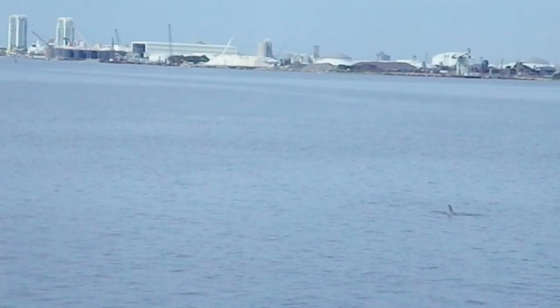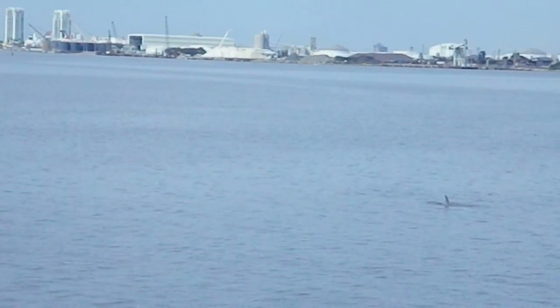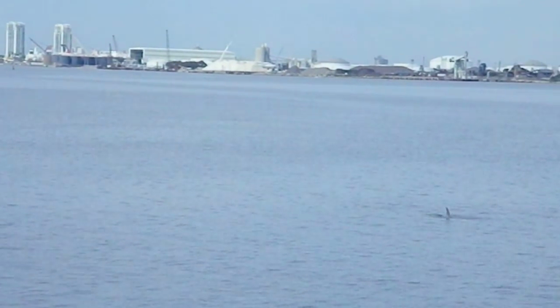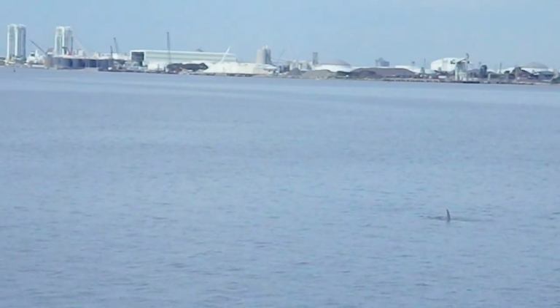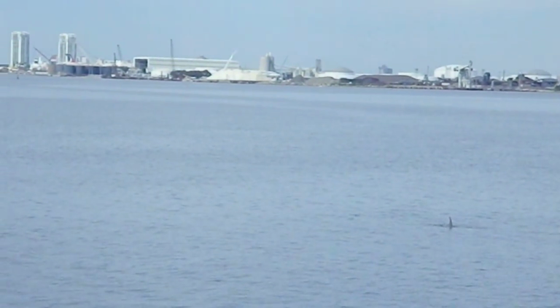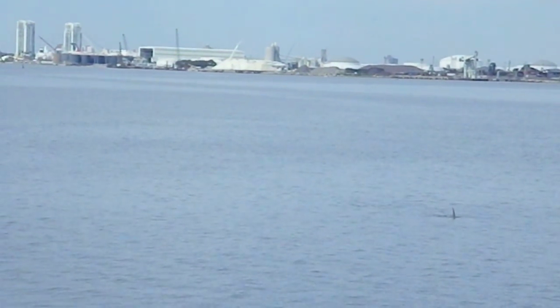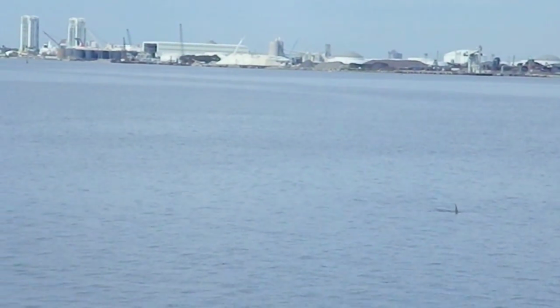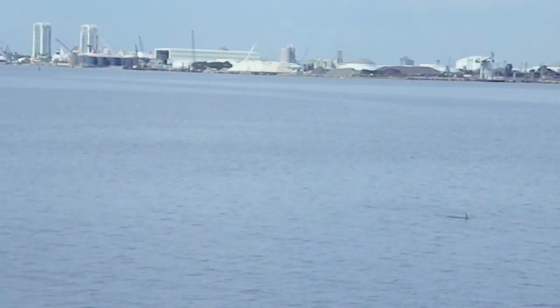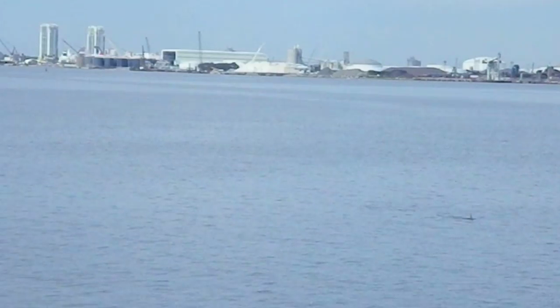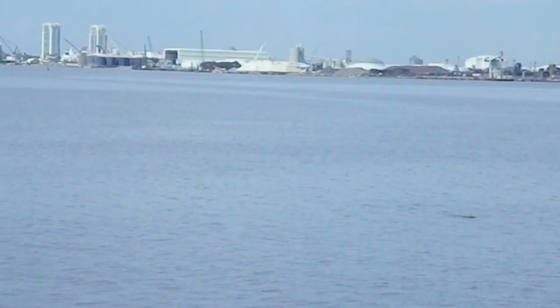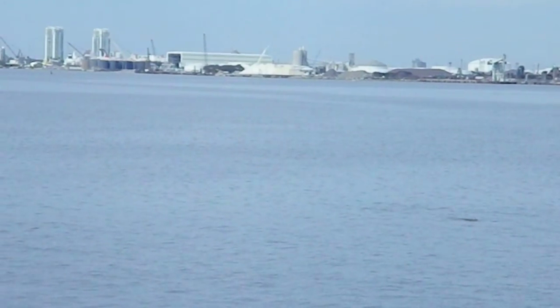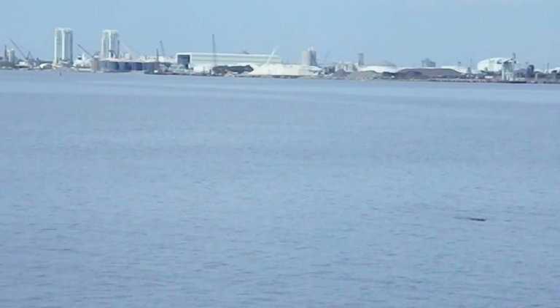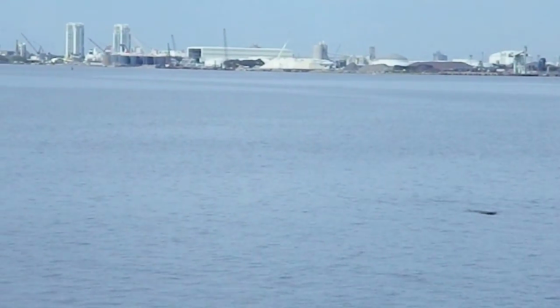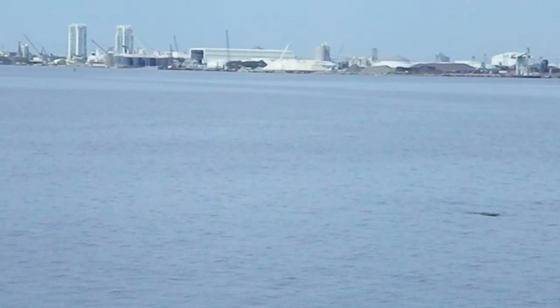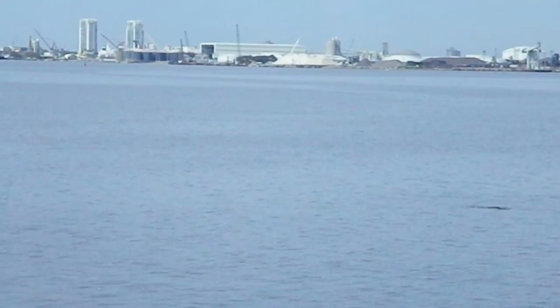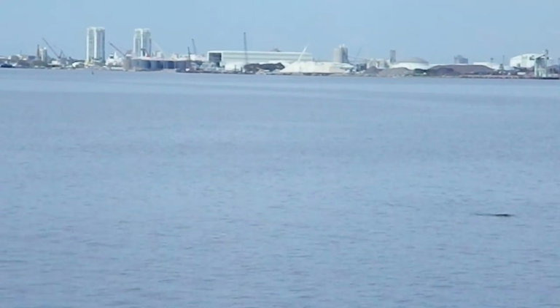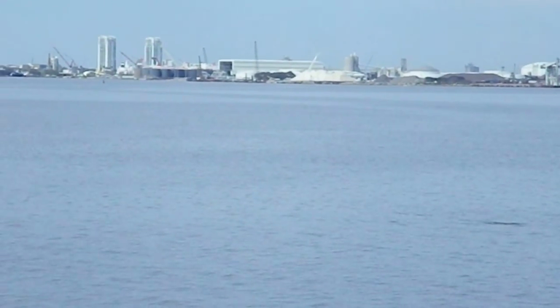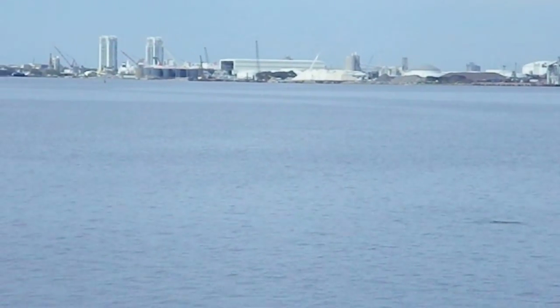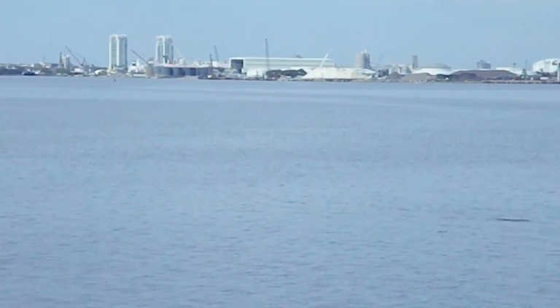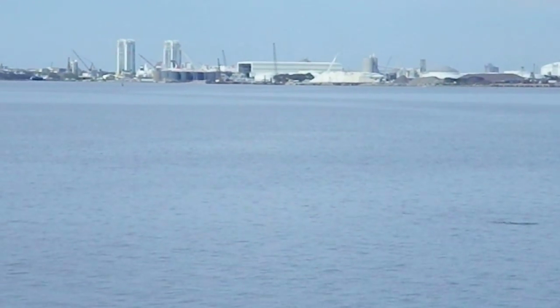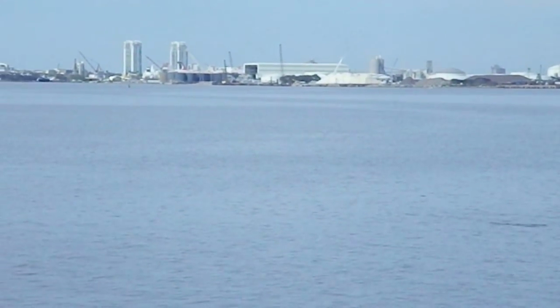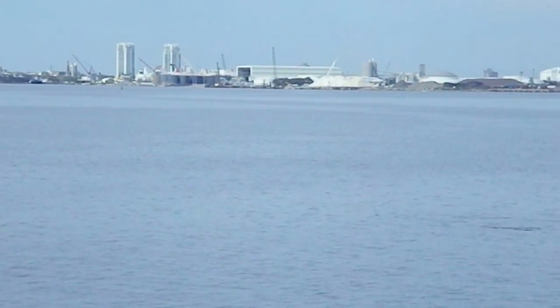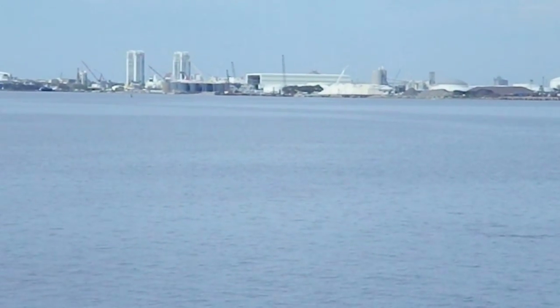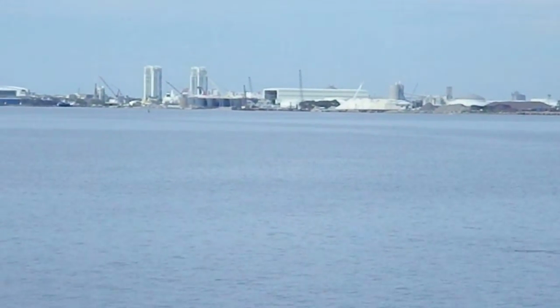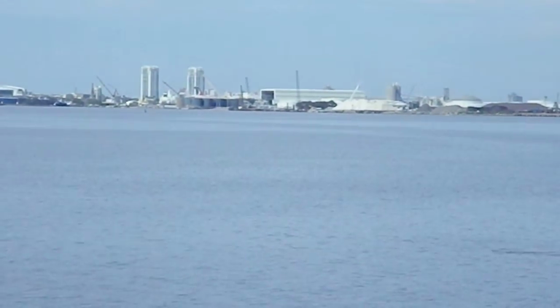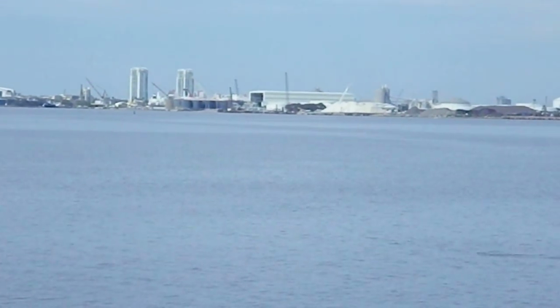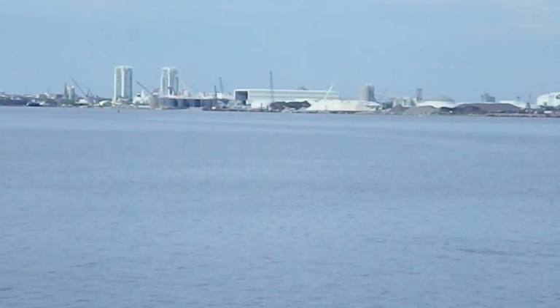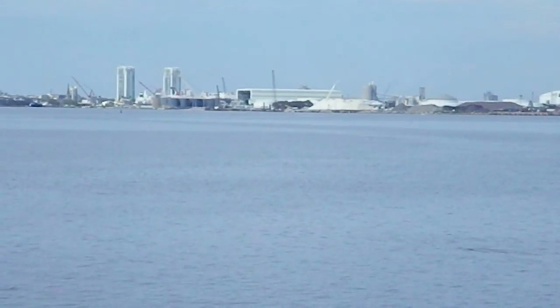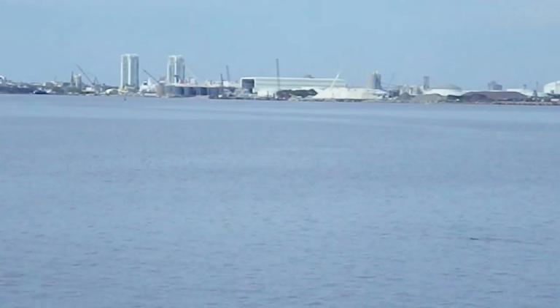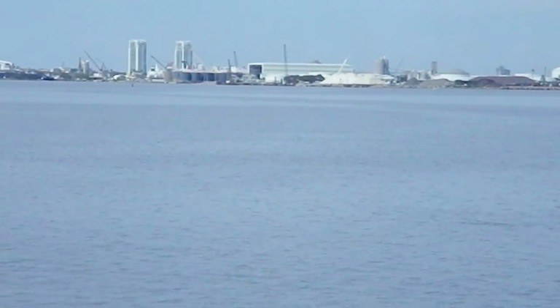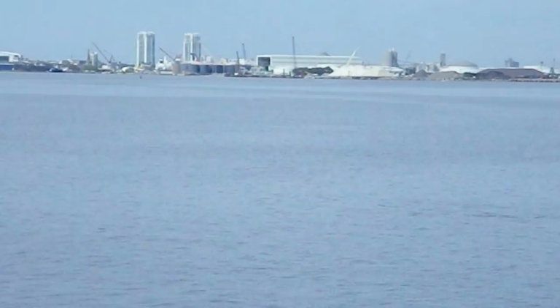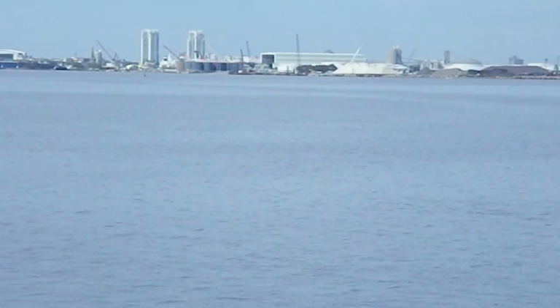So above all, we do always want to respect these animals when we are out here on the water looking at them.